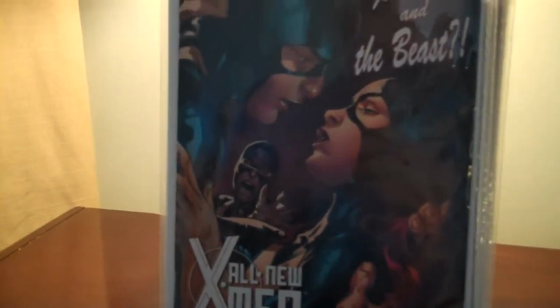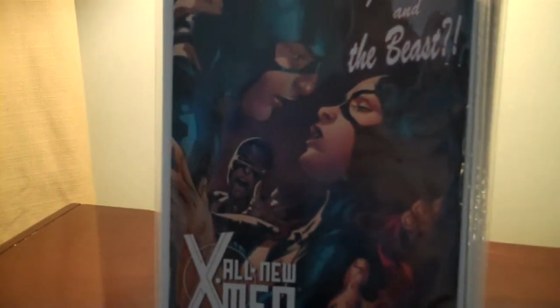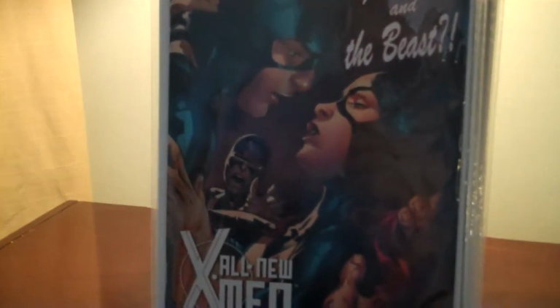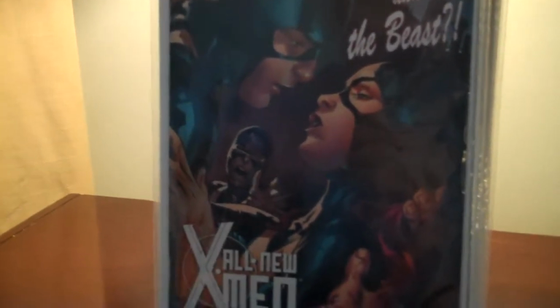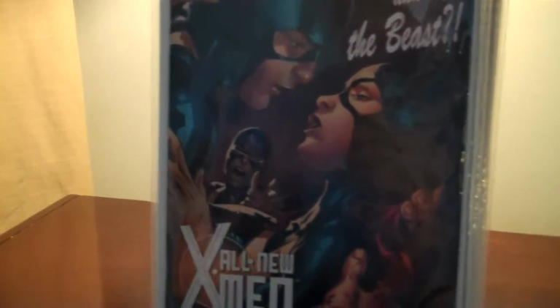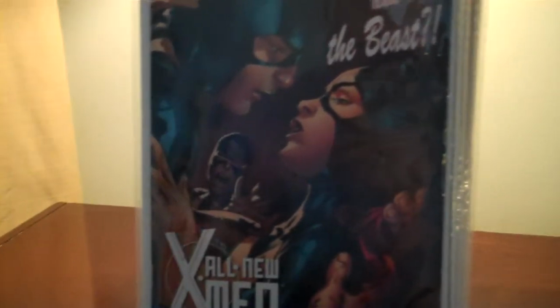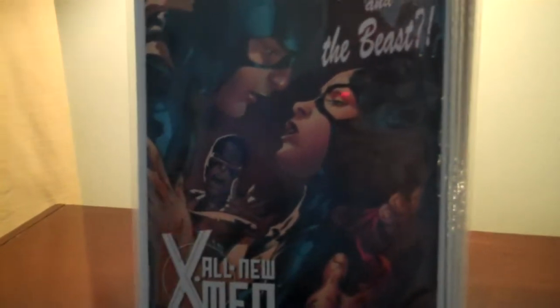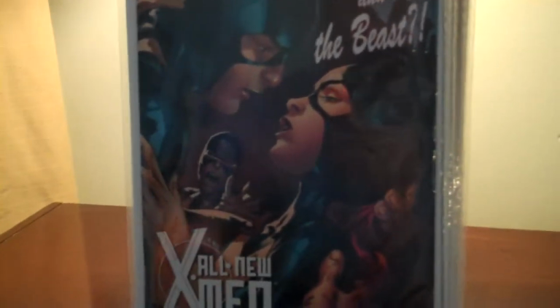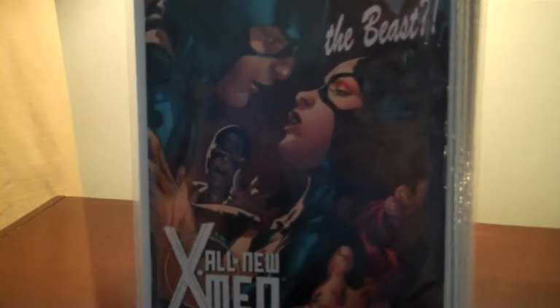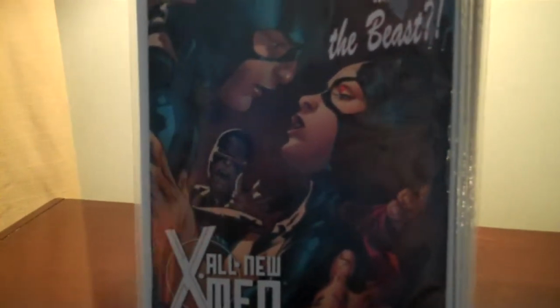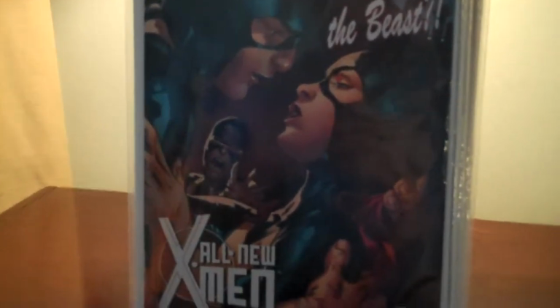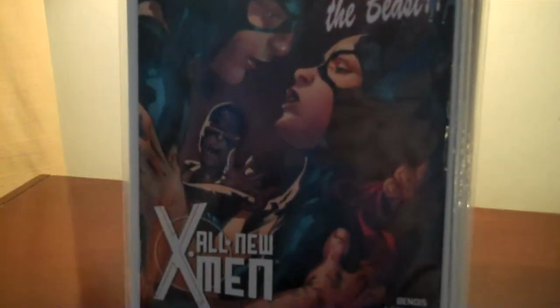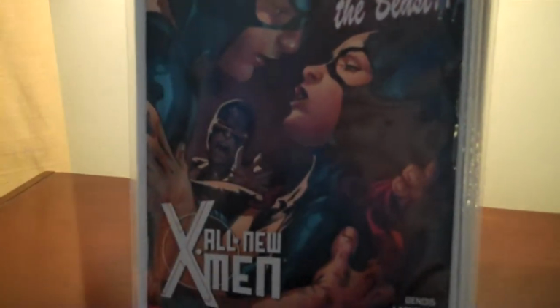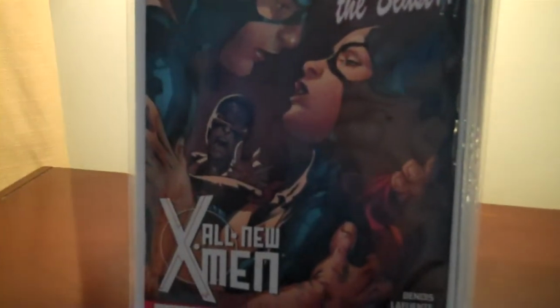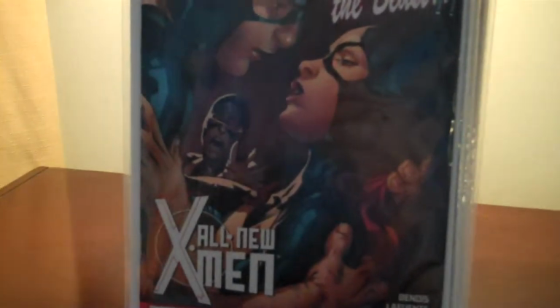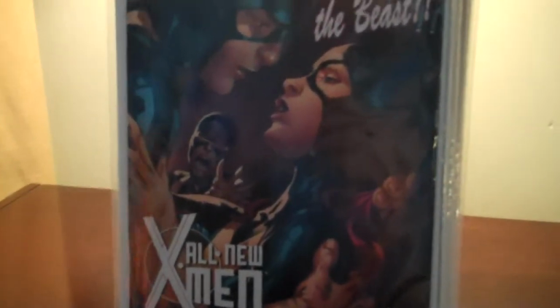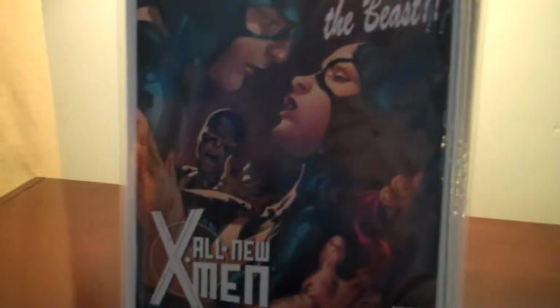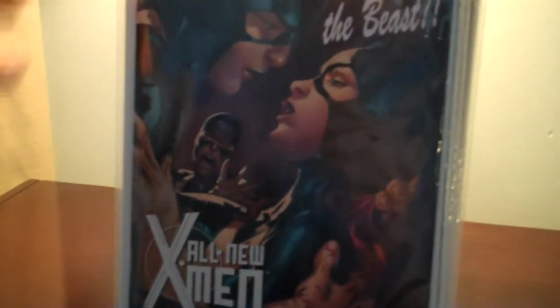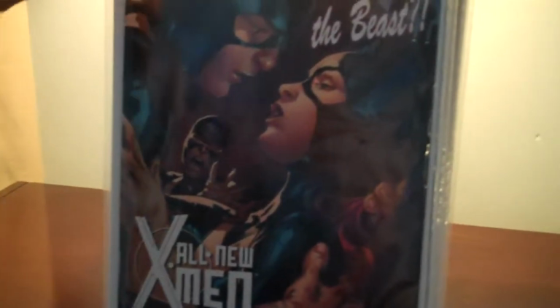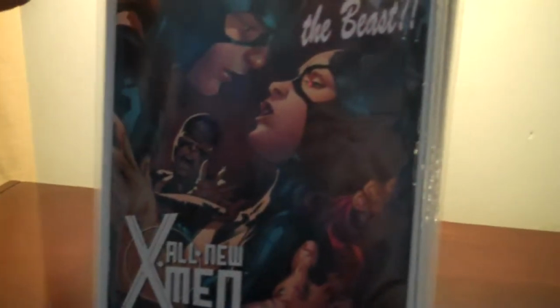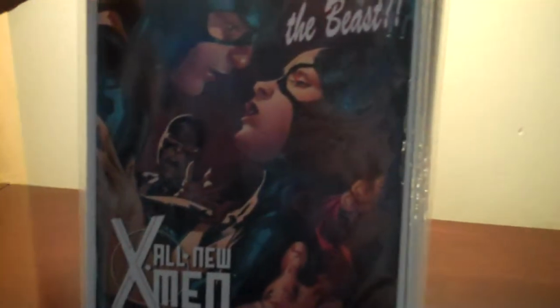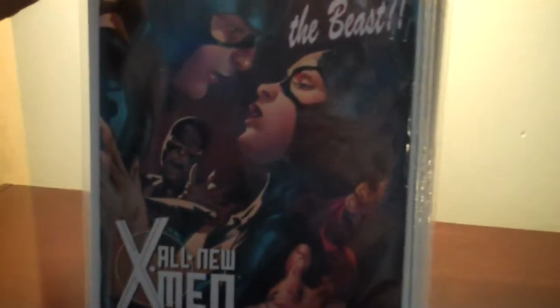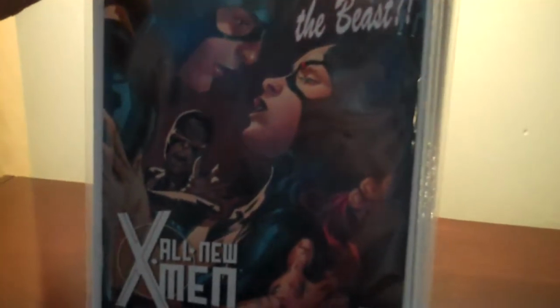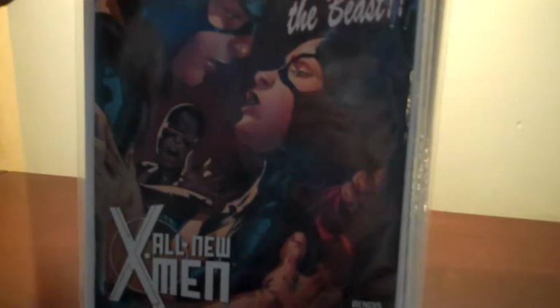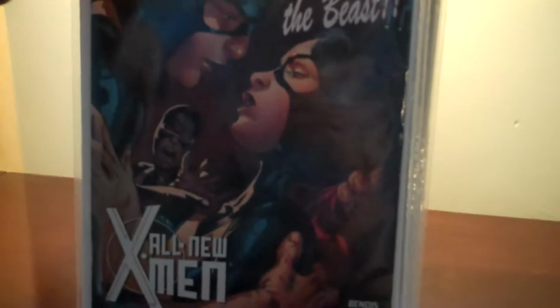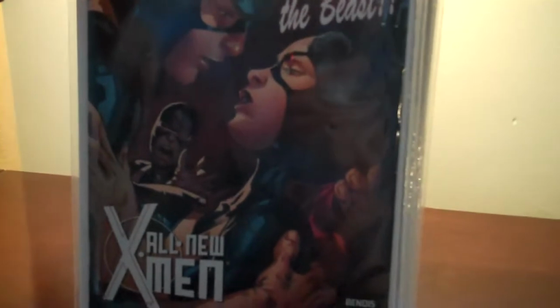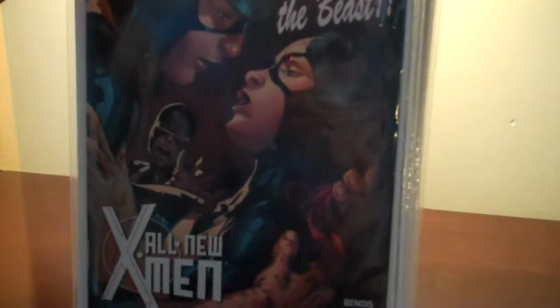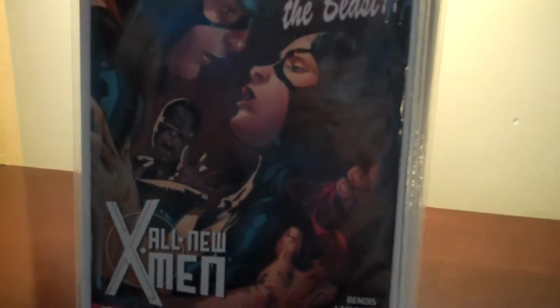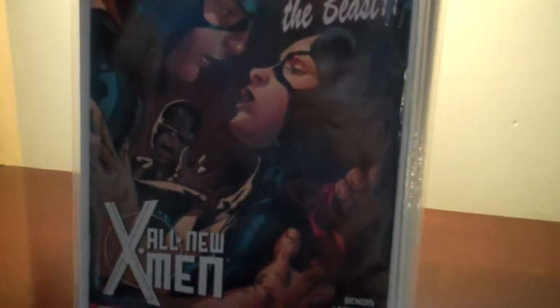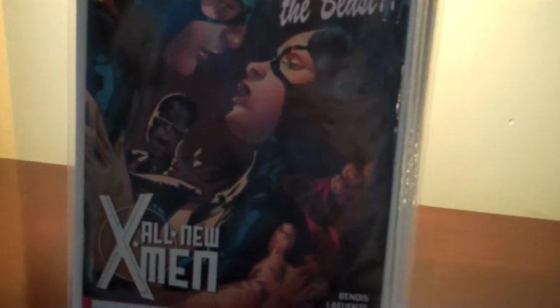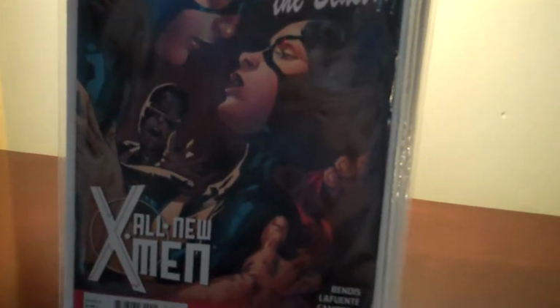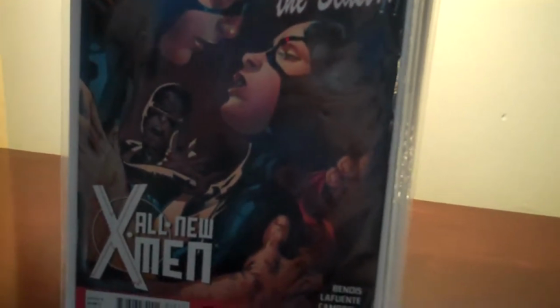I'm going to try and make this a quick video. First of all, I'll go through my pull list. I ended up picking up the last All-New X-Men number 15.